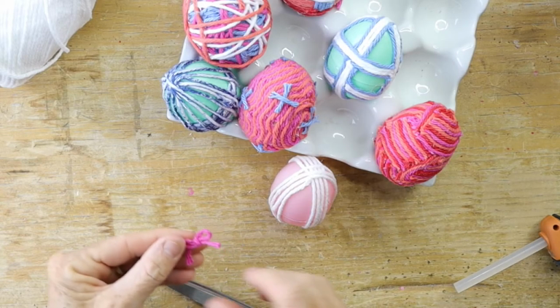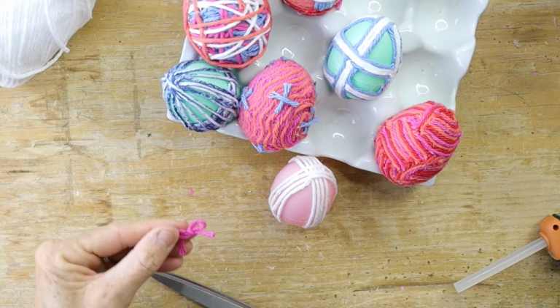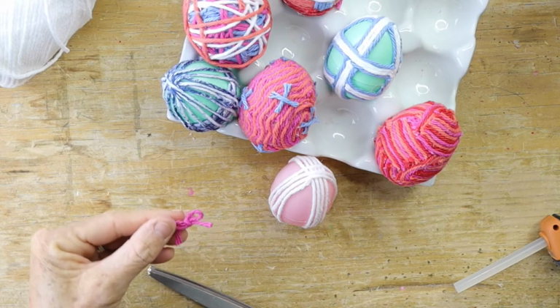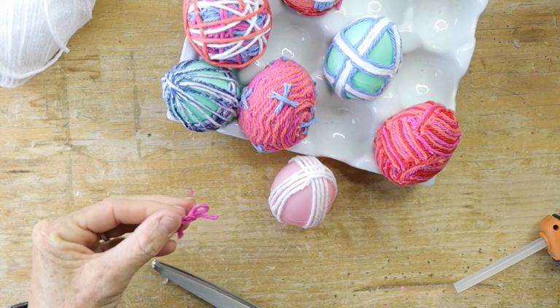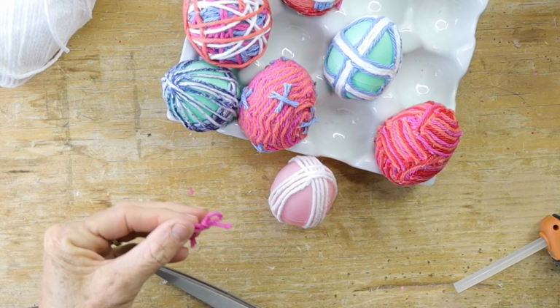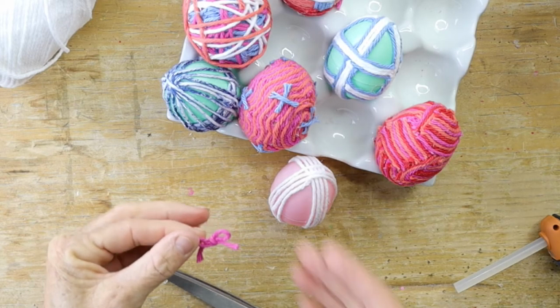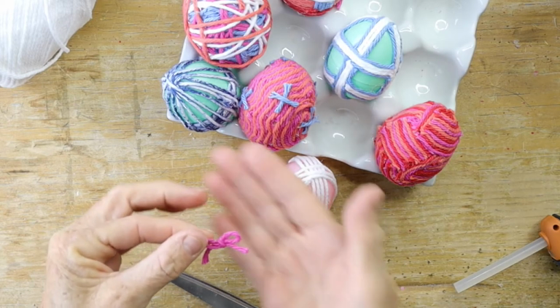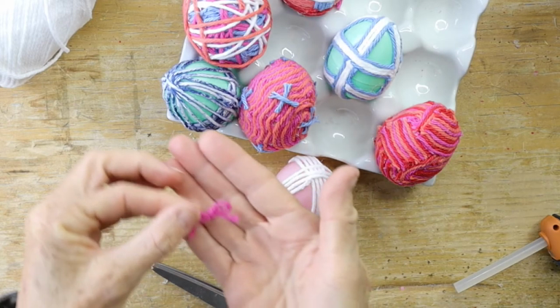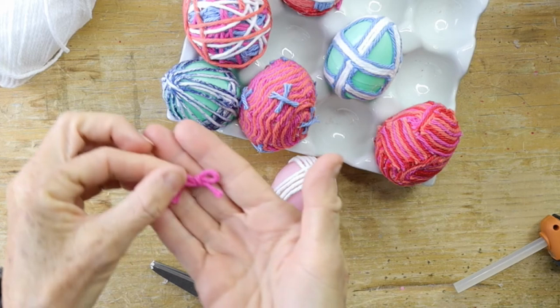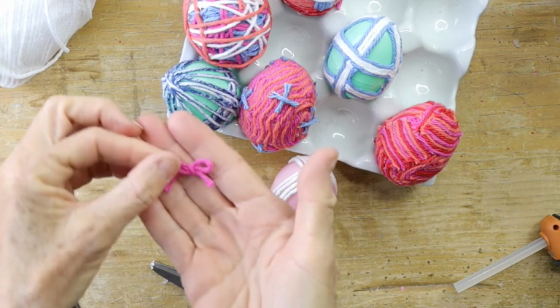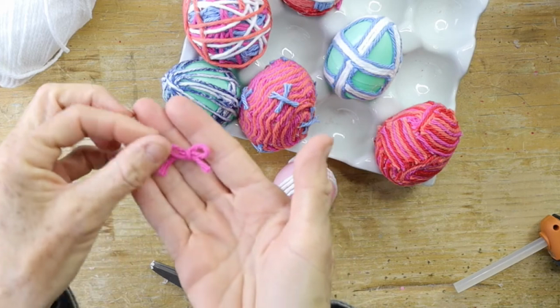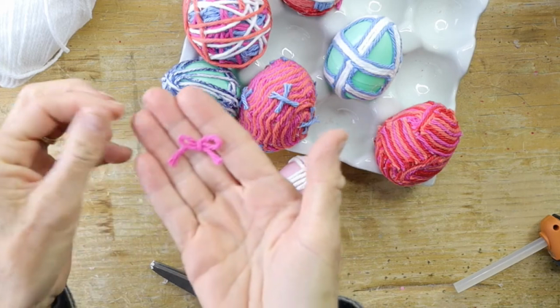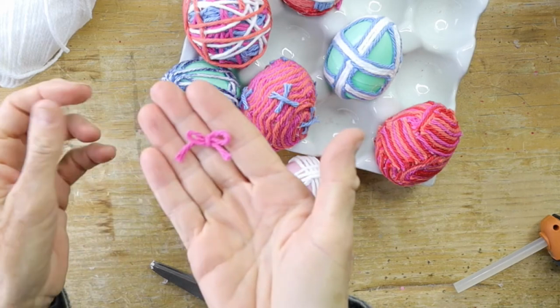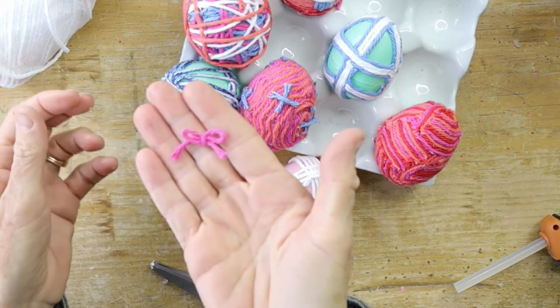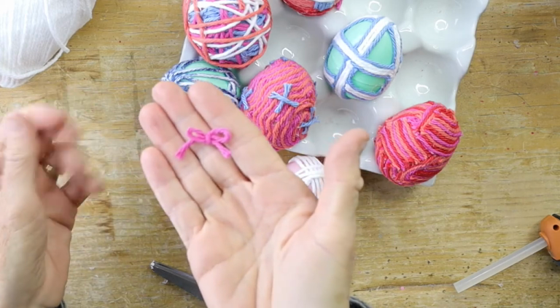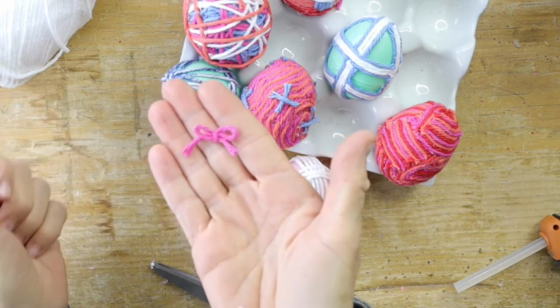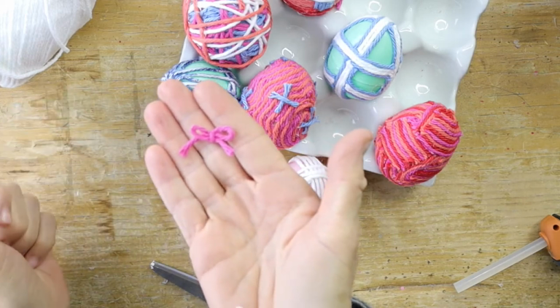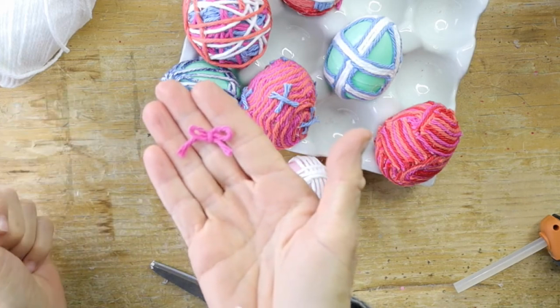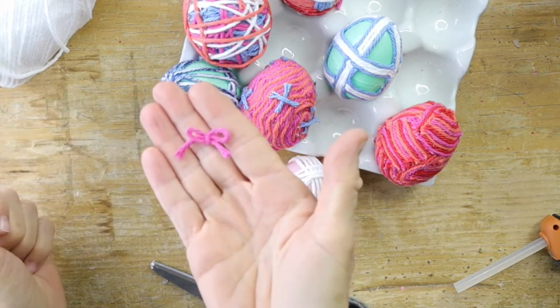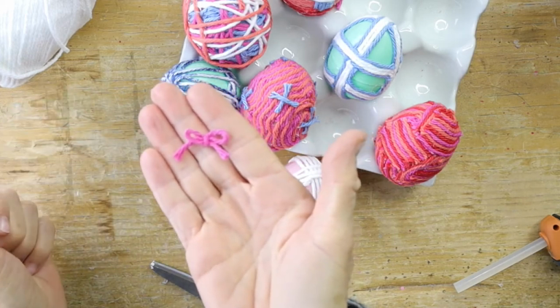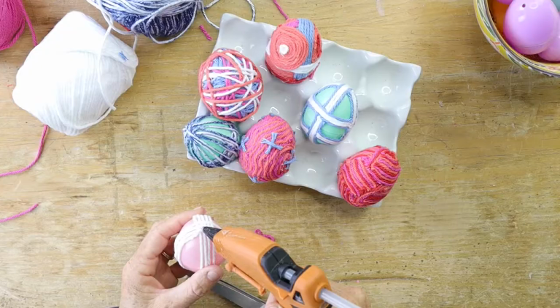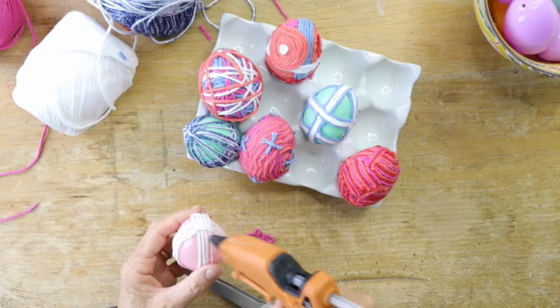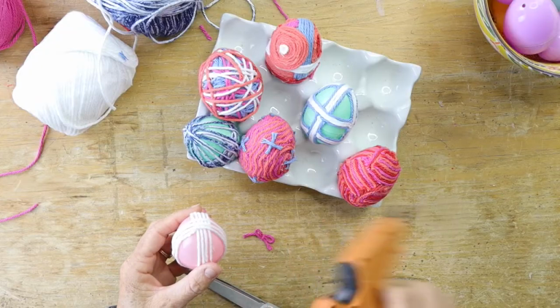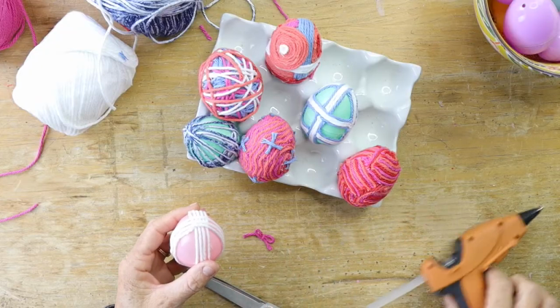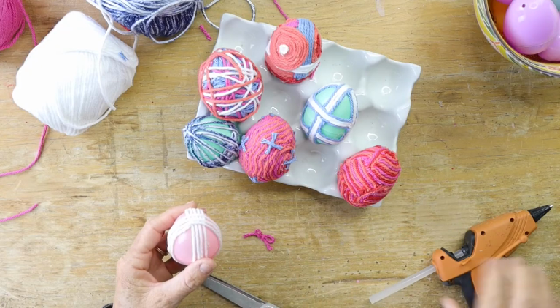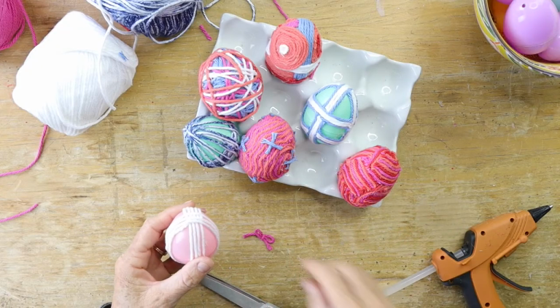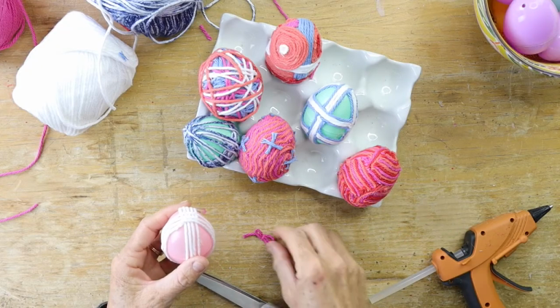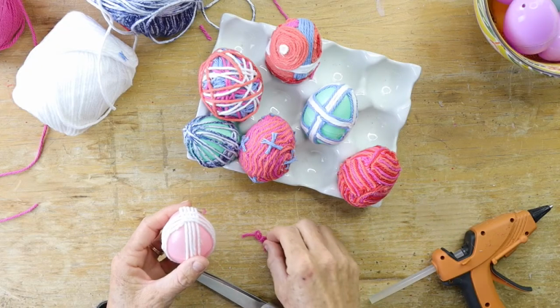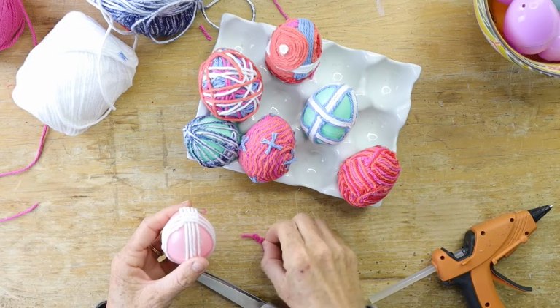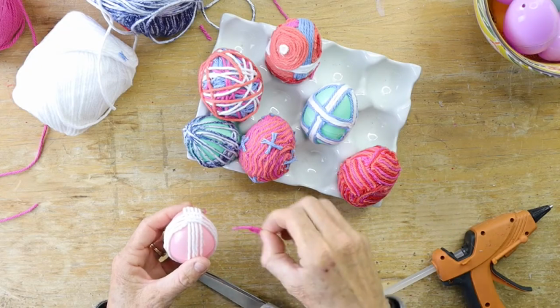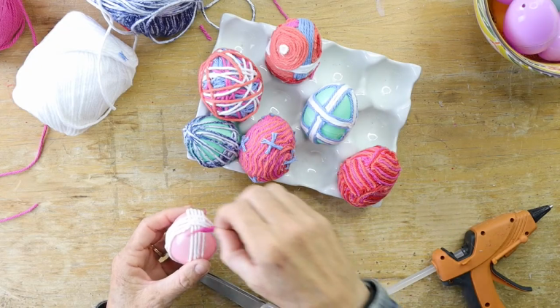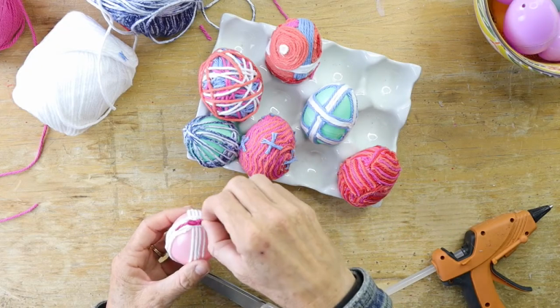I grabbed a pink plastic egg, wrapped it a couple of times with white yarn, and added a little pink bow.